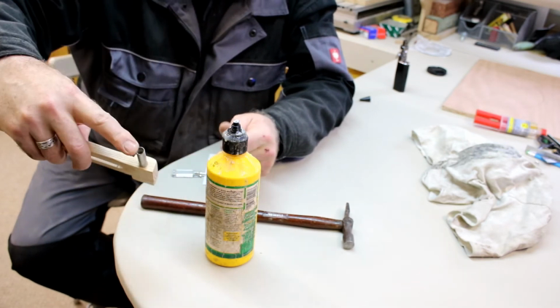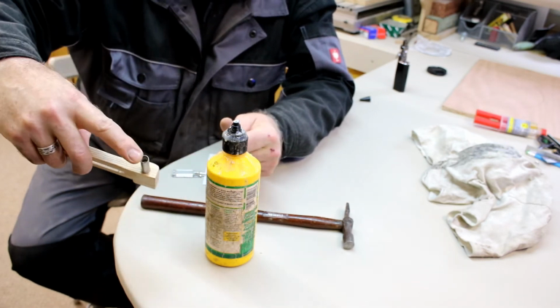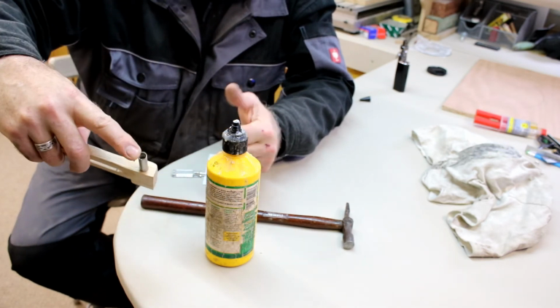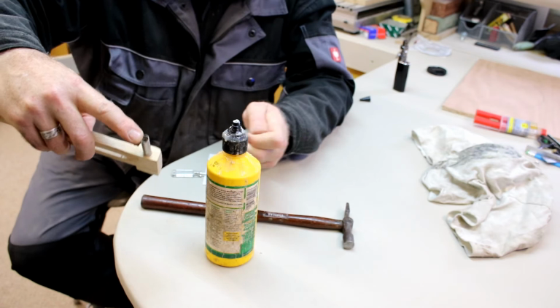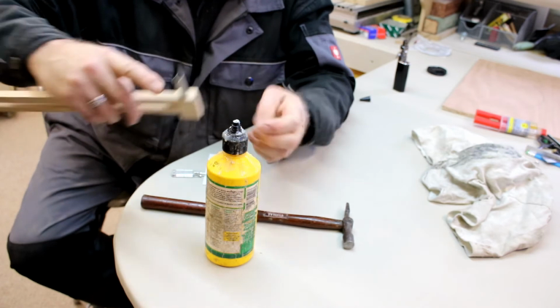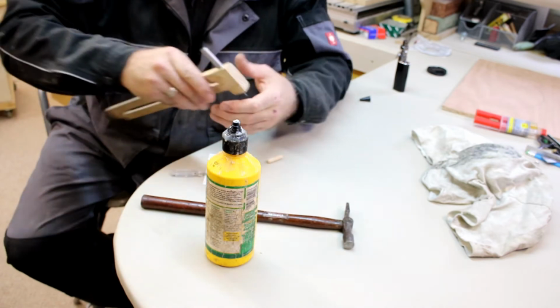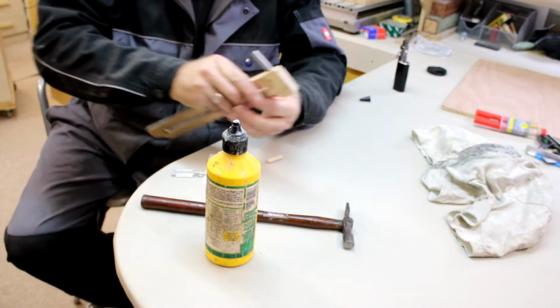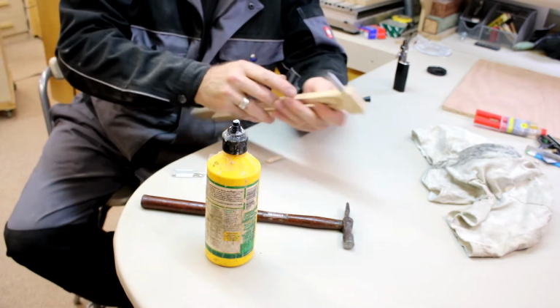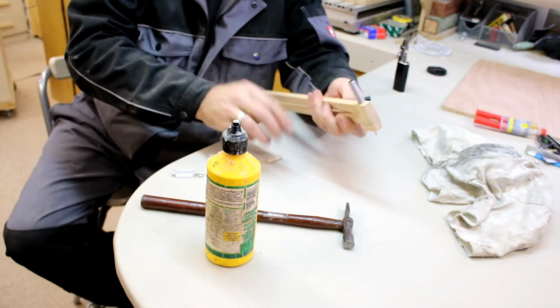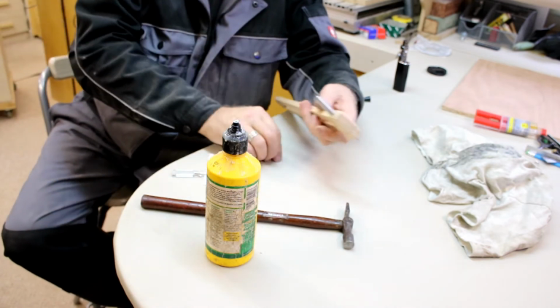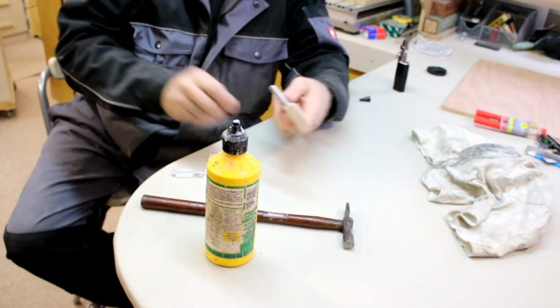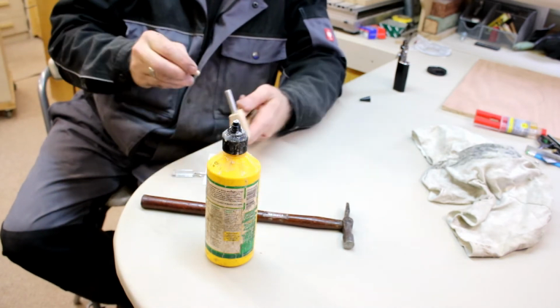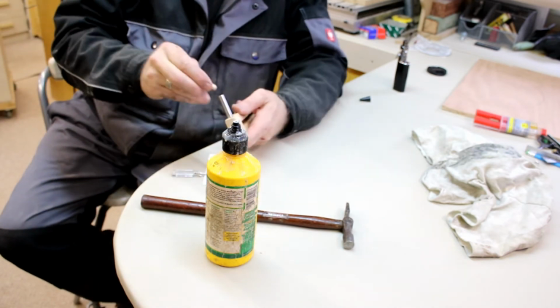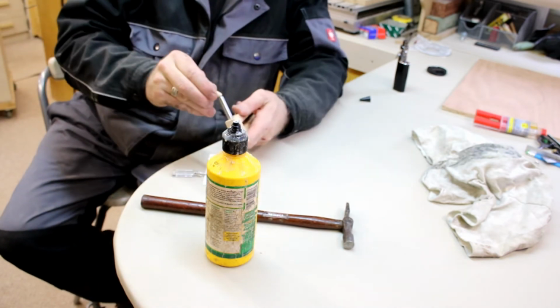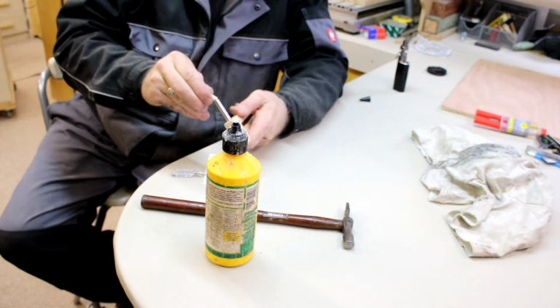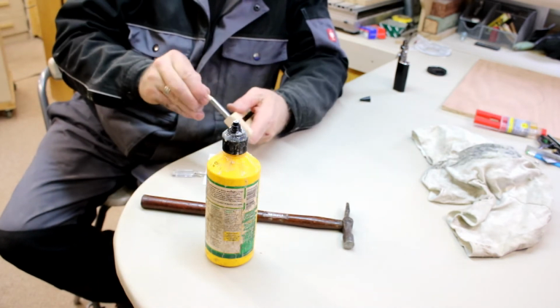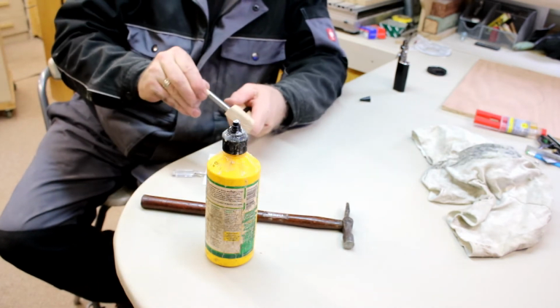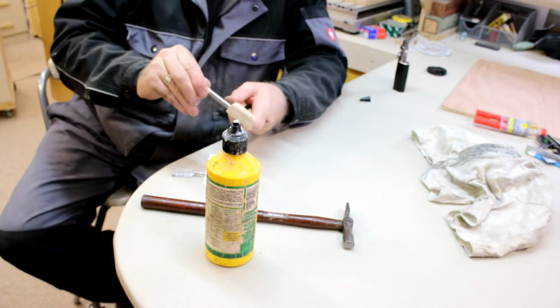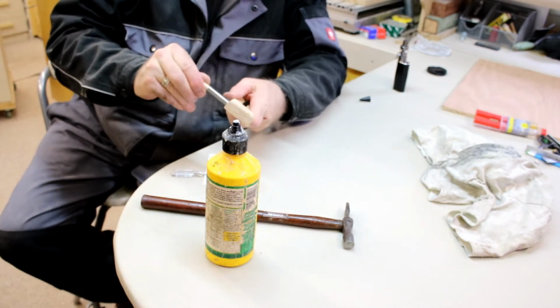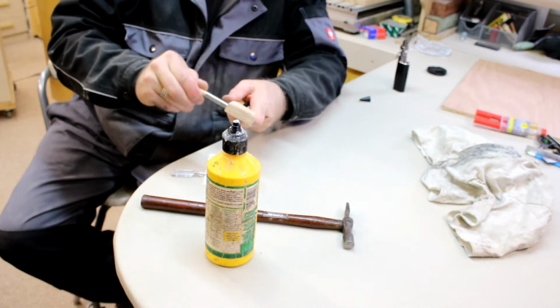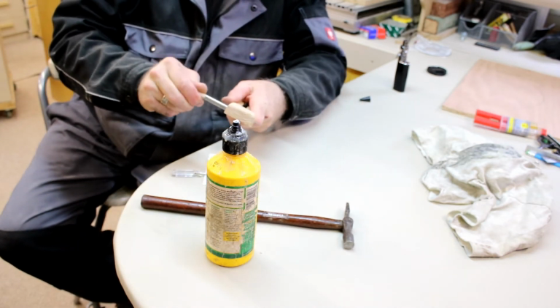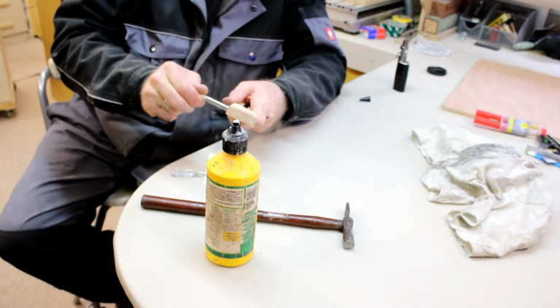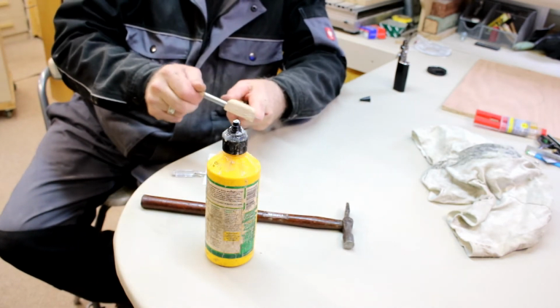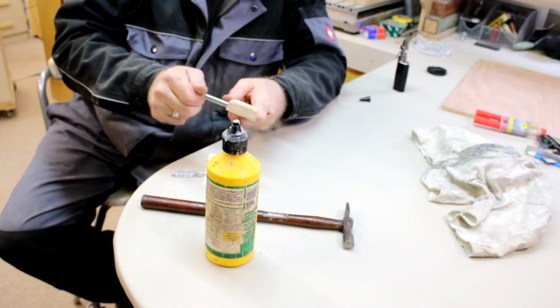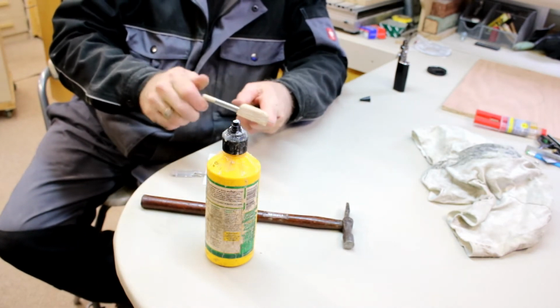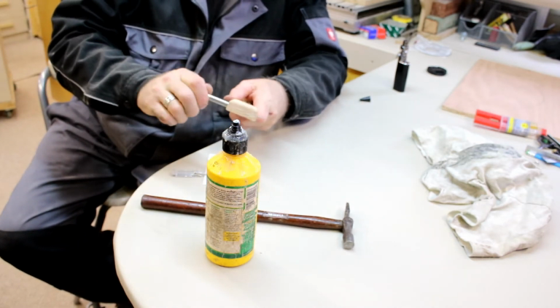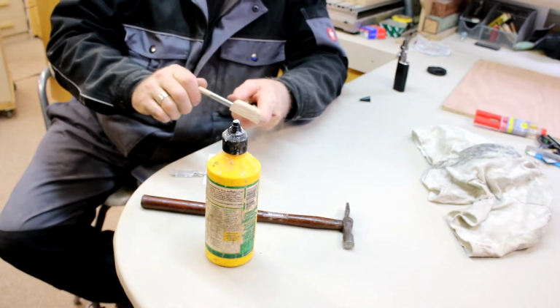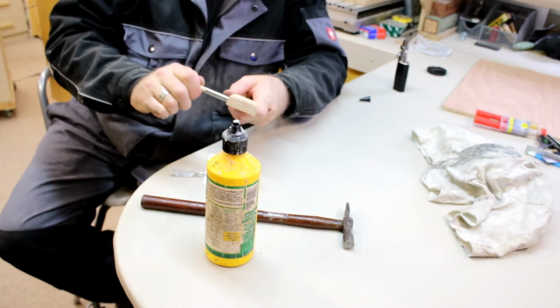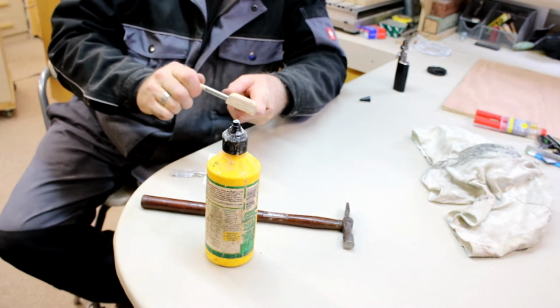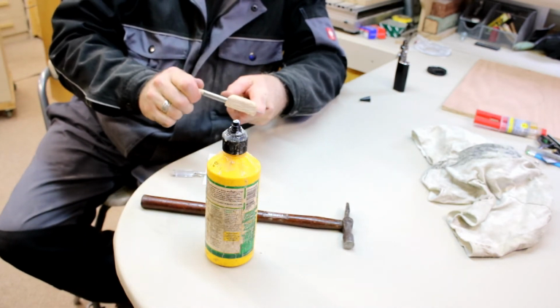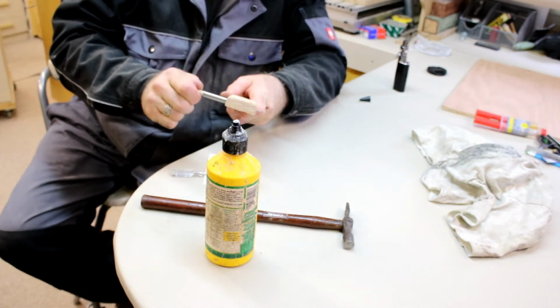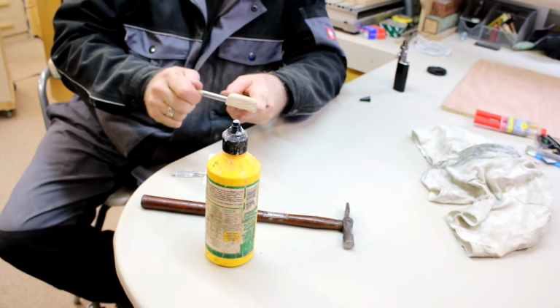Just going to insert another 8mm dowel in the top of the tube to finish off the pivot handle.